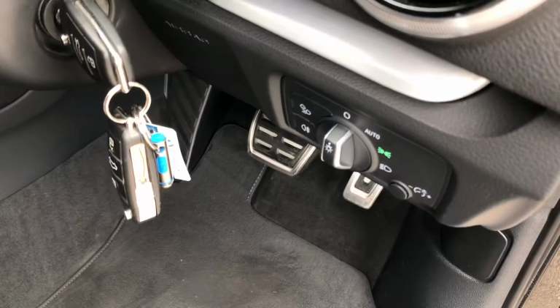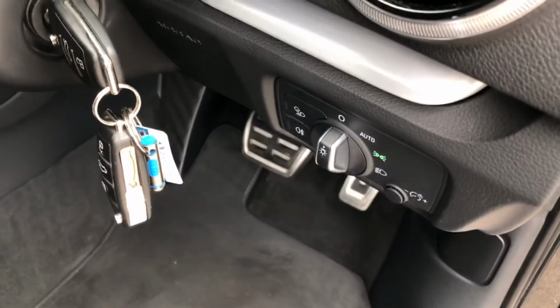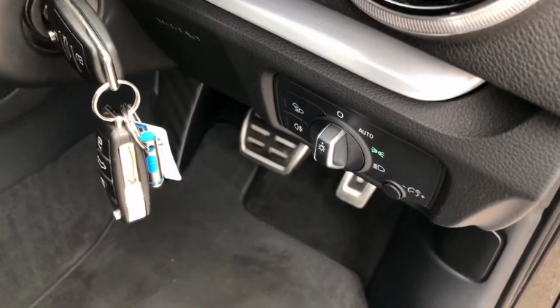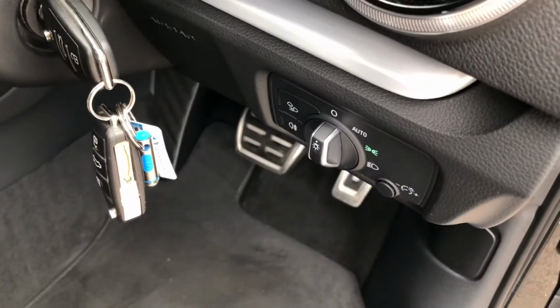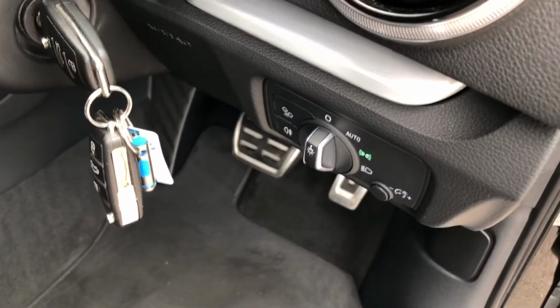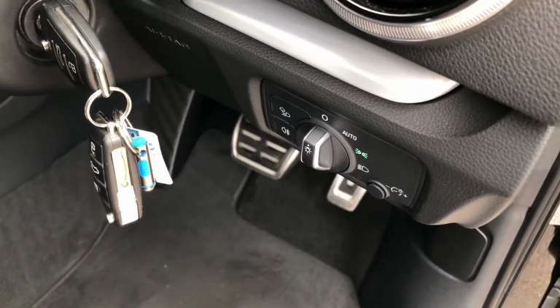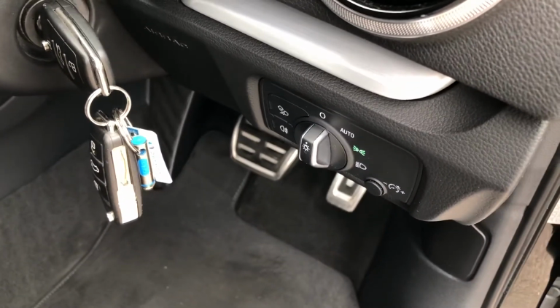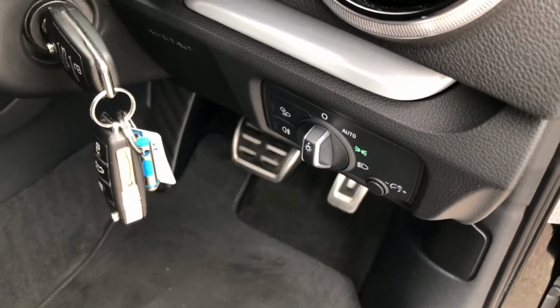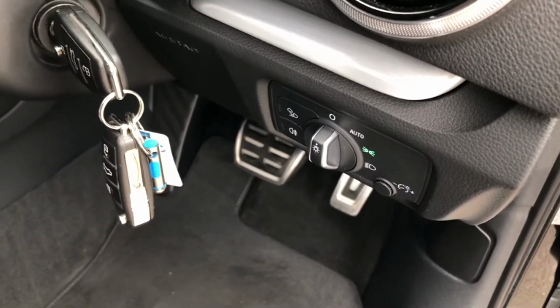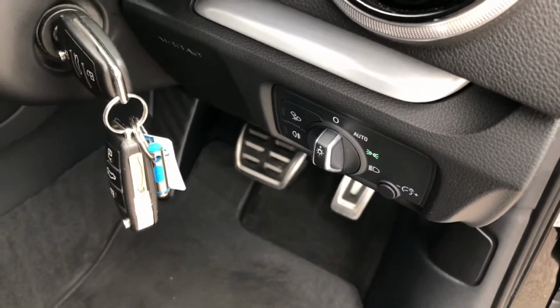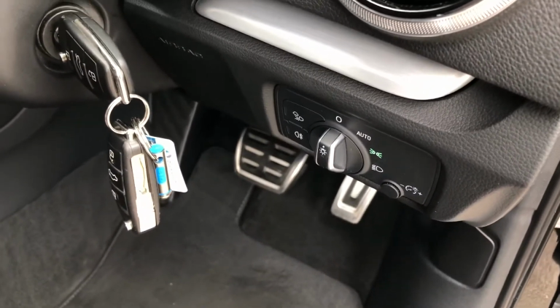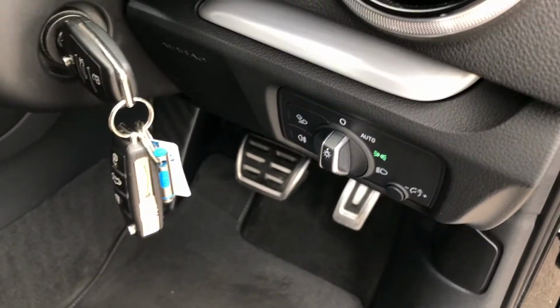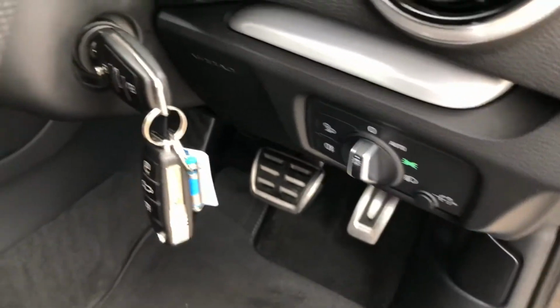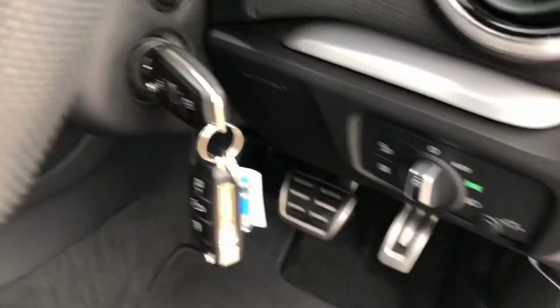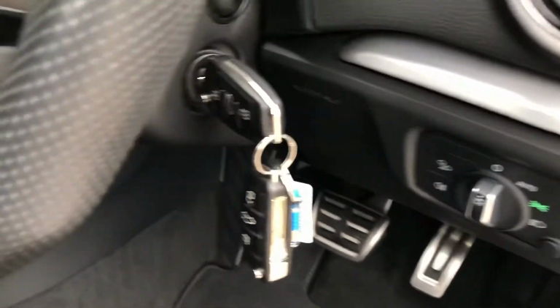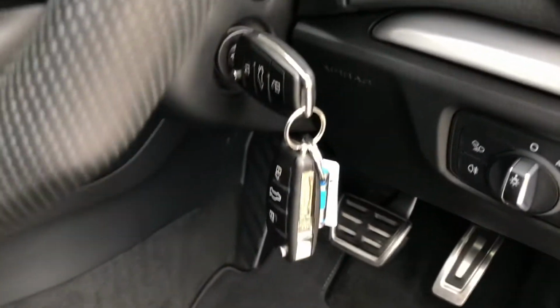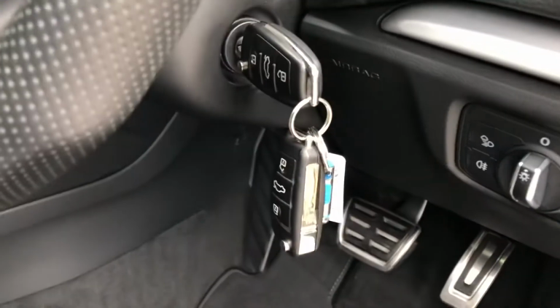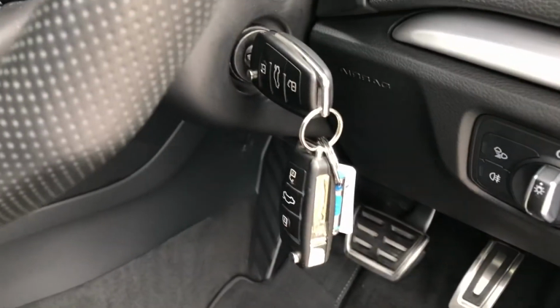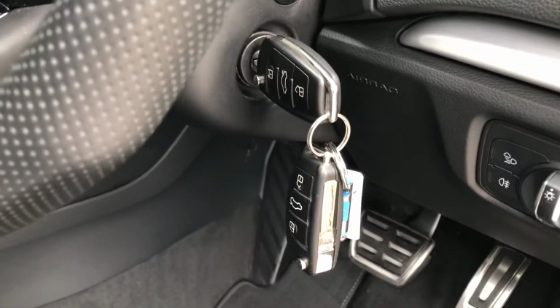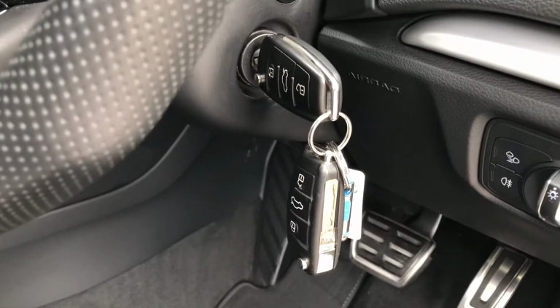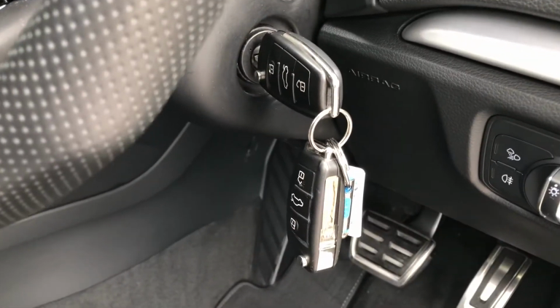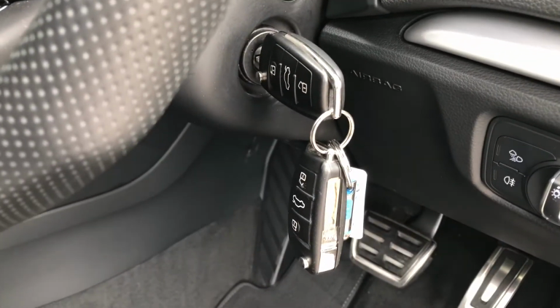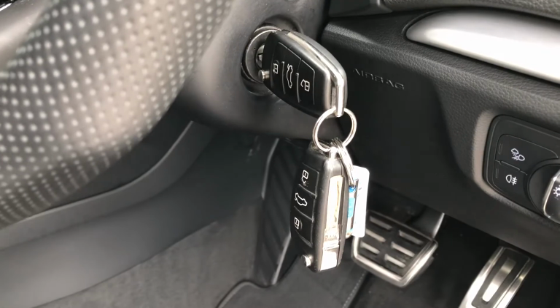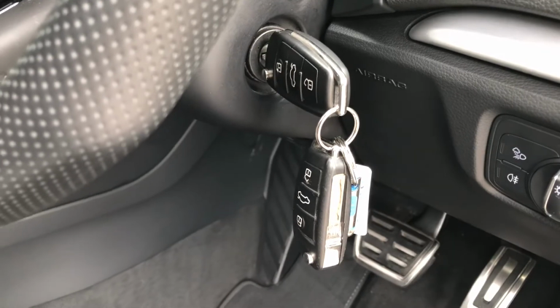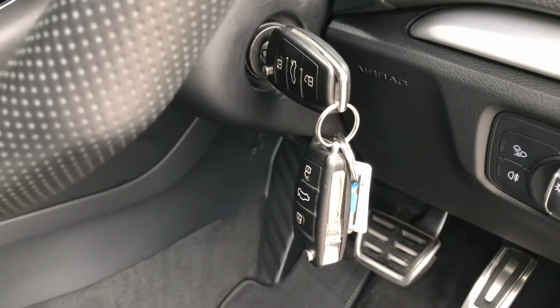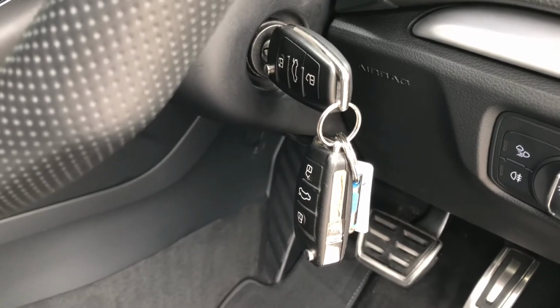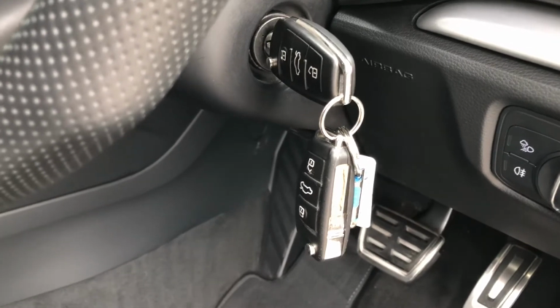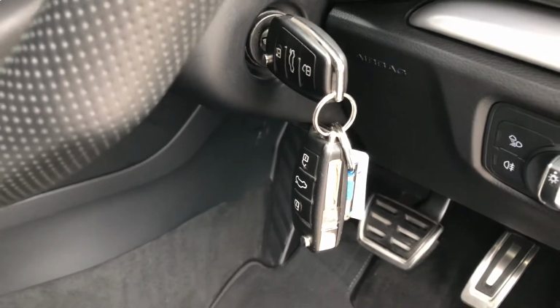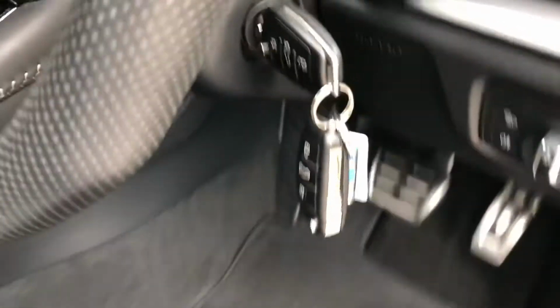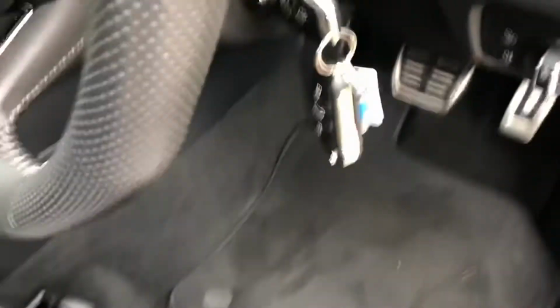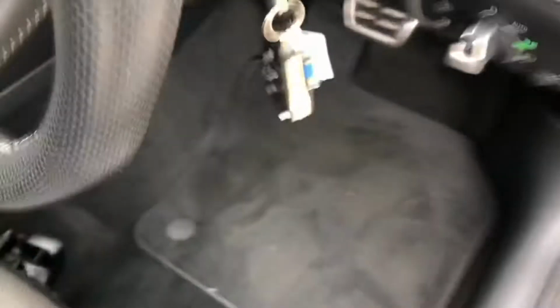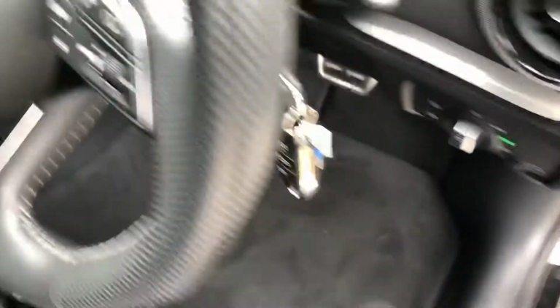This vehicle also comes supplied with two keys, so should you temporarily misplace one, you won't have any trouble at all.